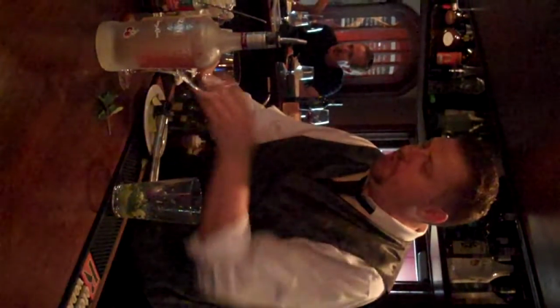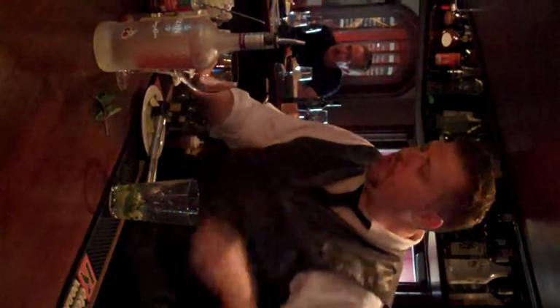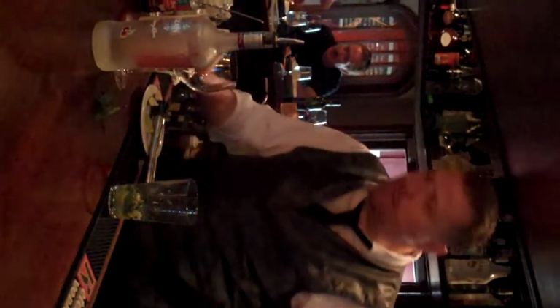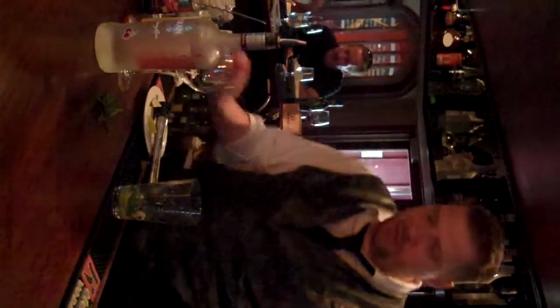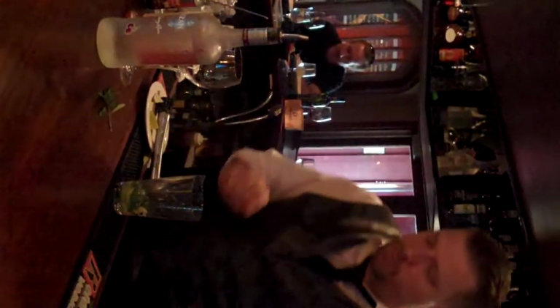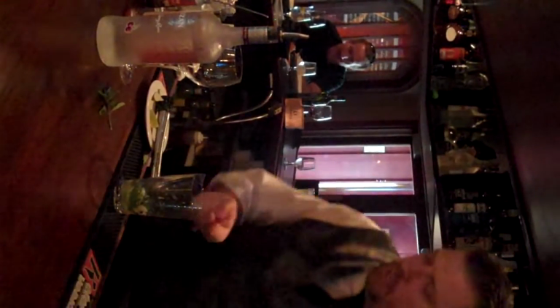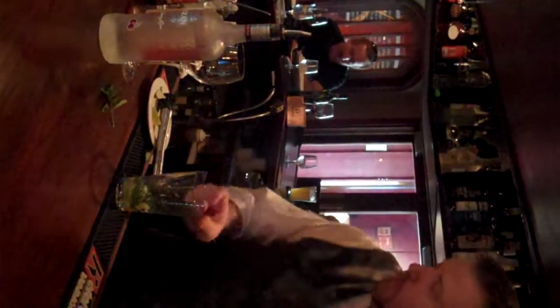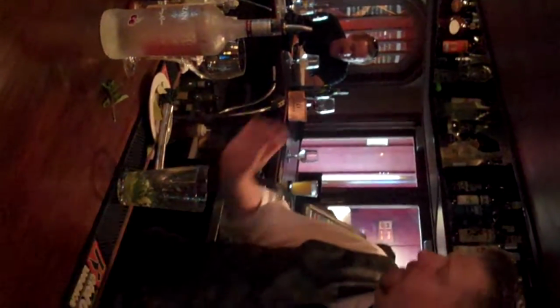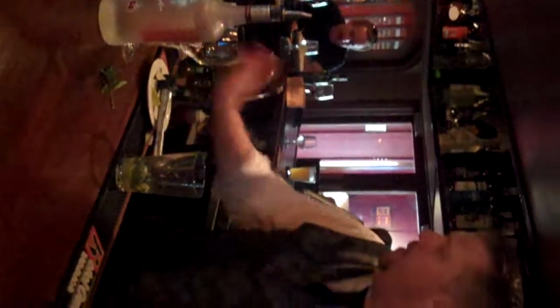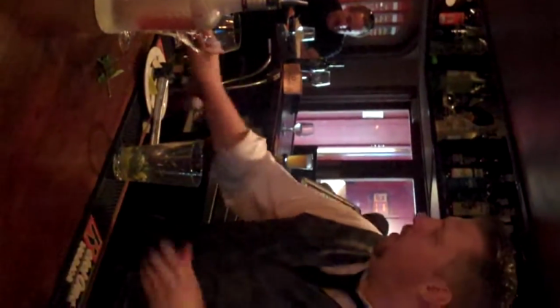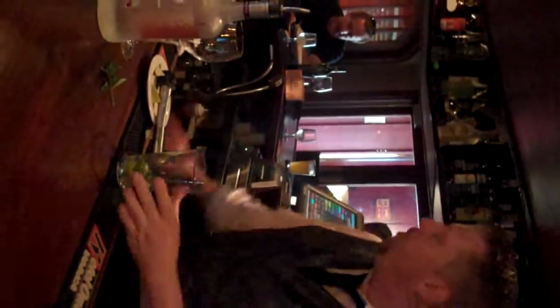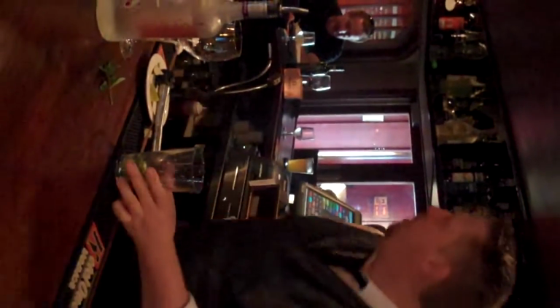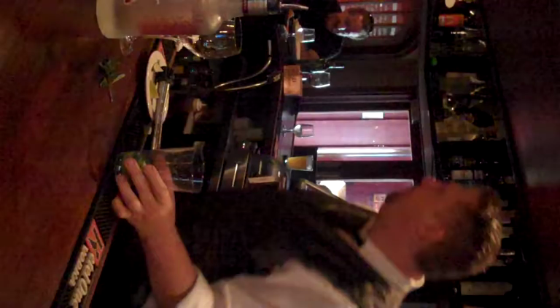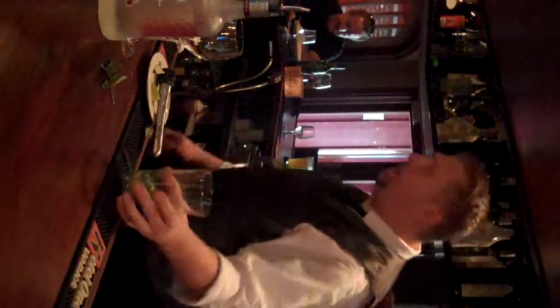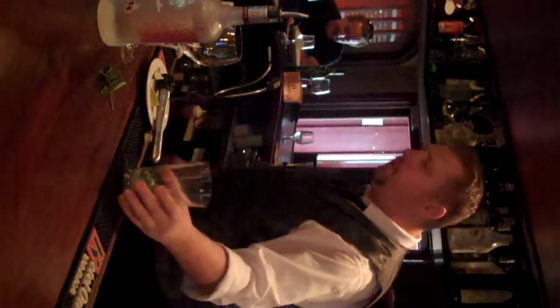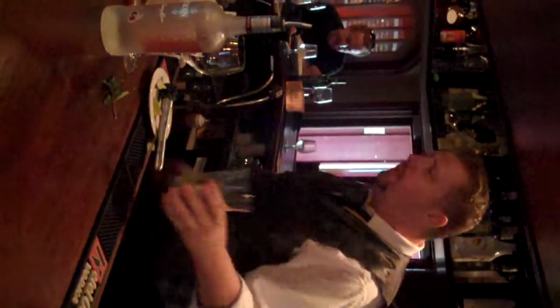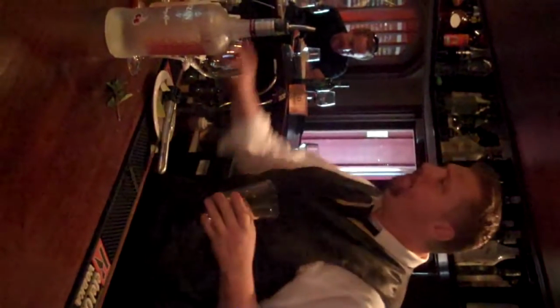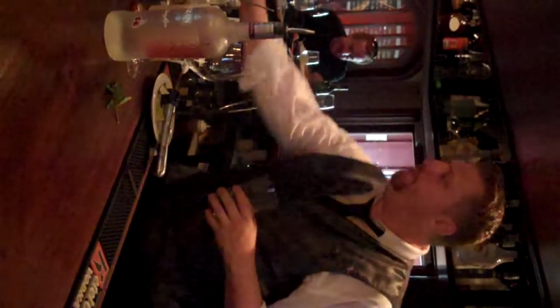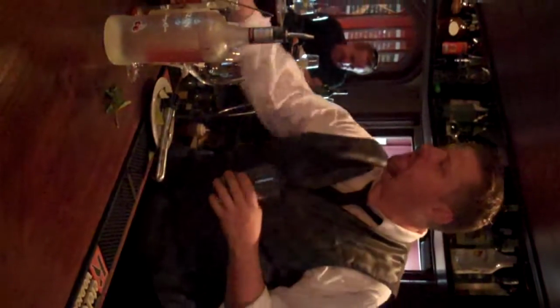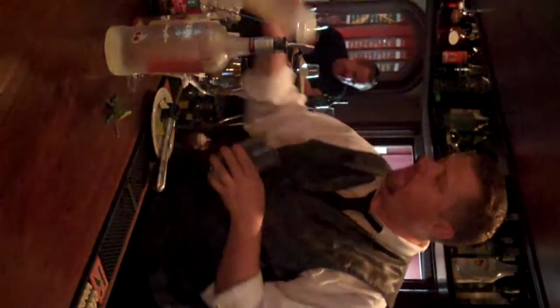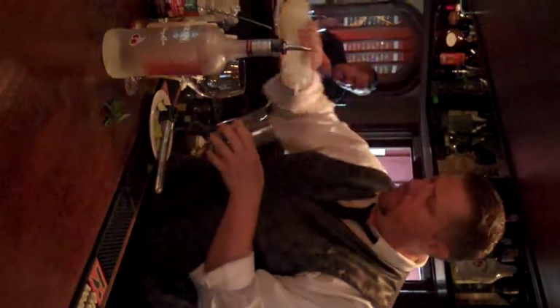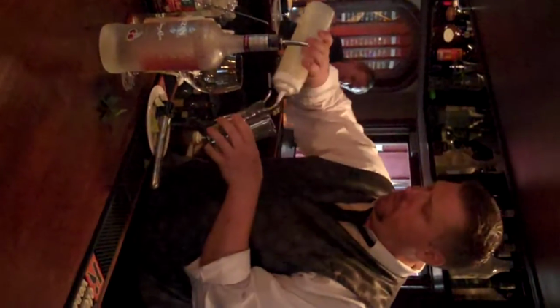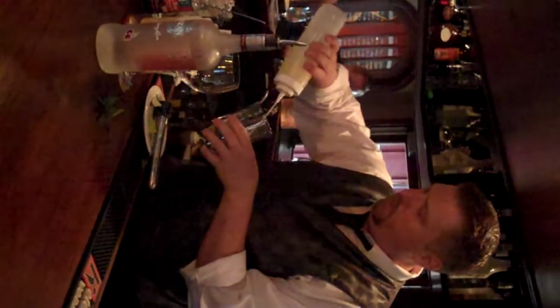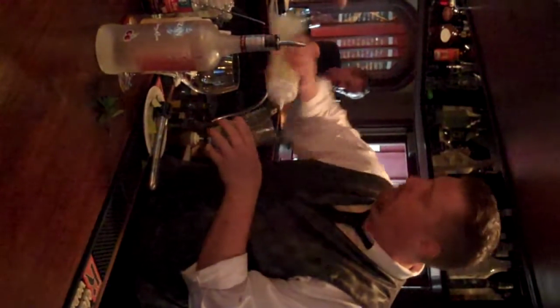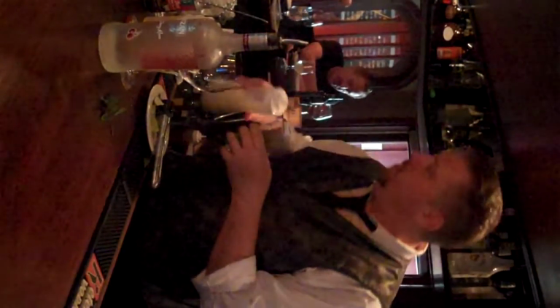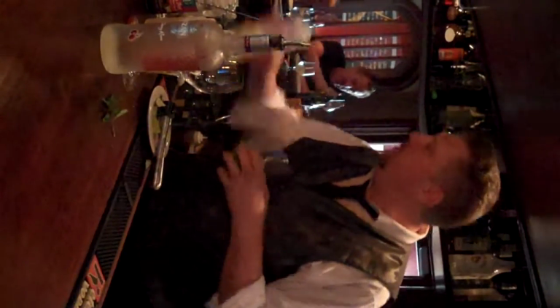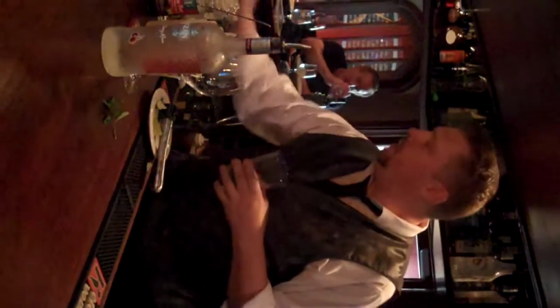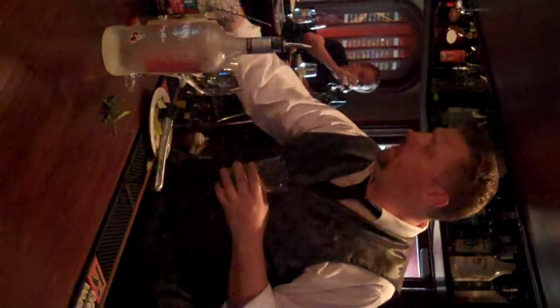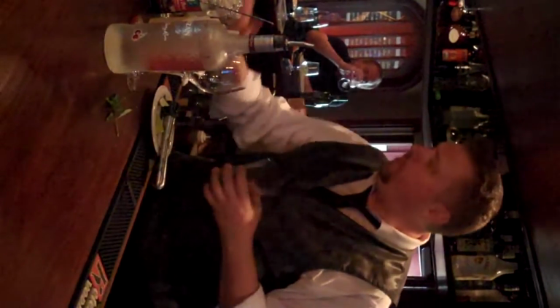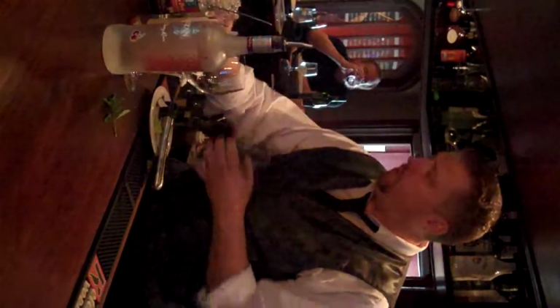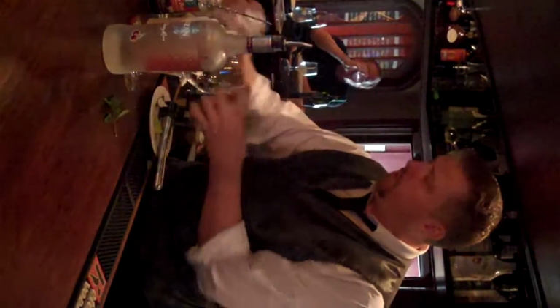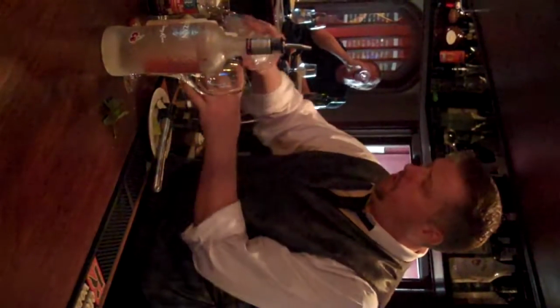Instead of sugar, which it normally comes with. We're going to do a little bit of fresh lime. We're going to top it with some ice.